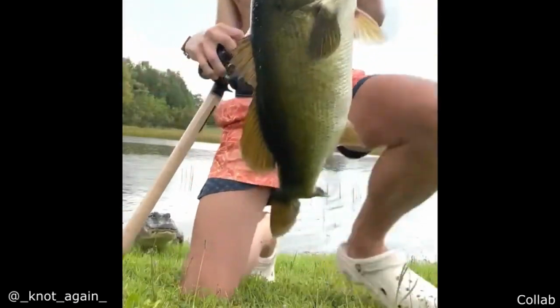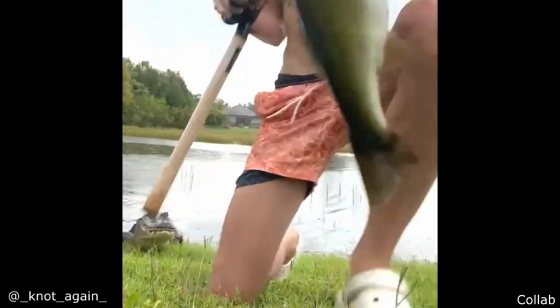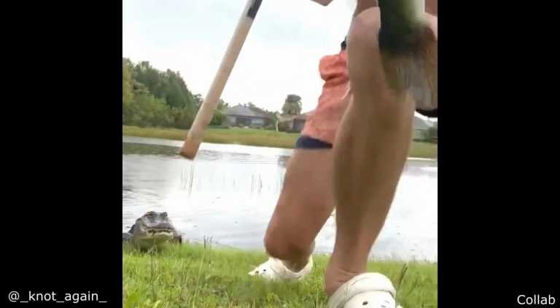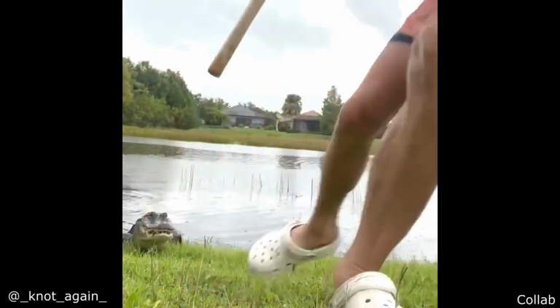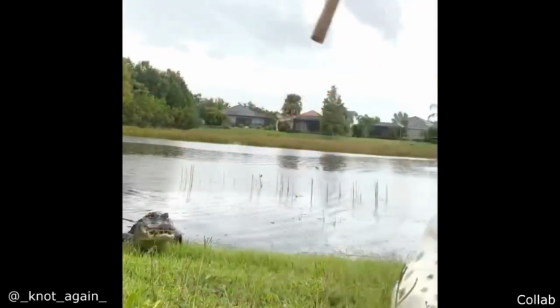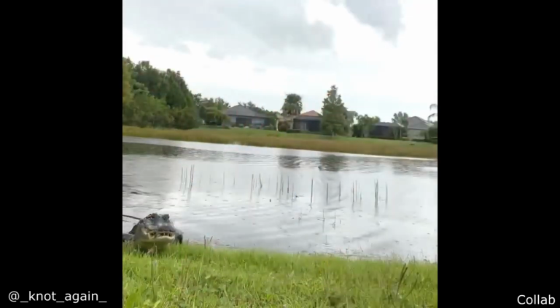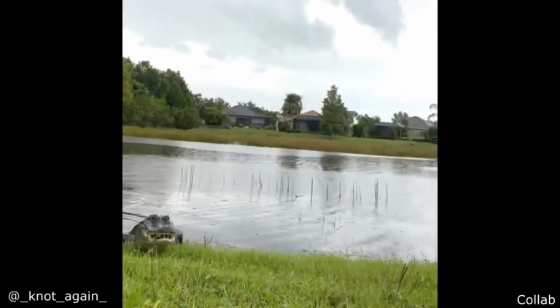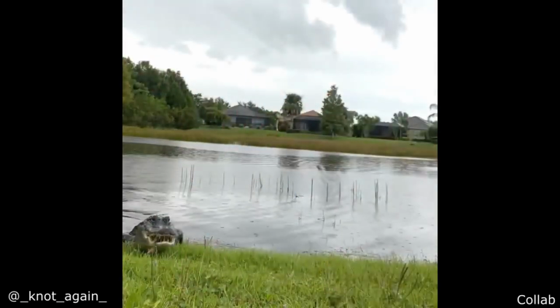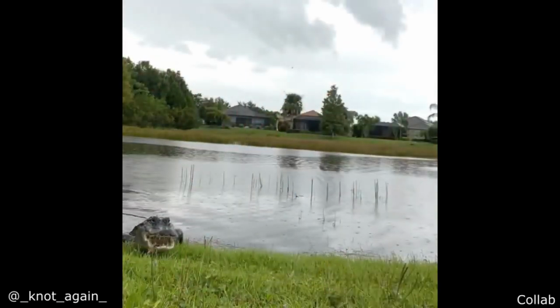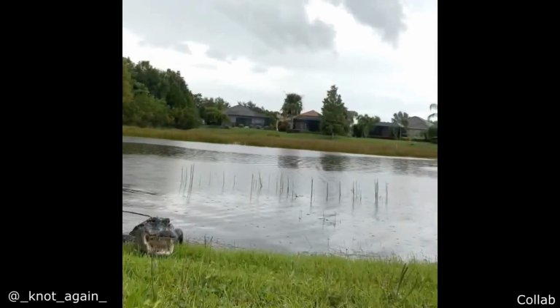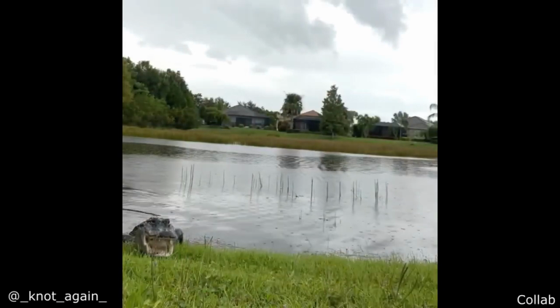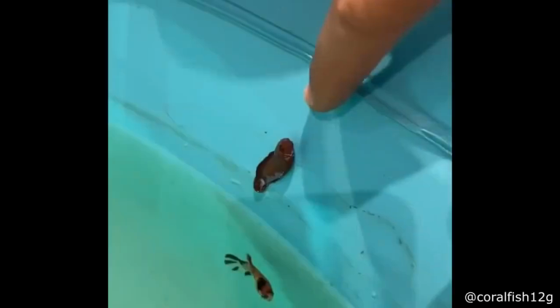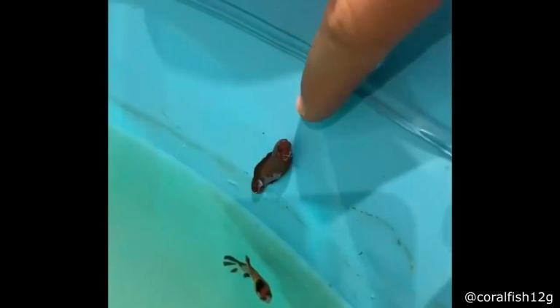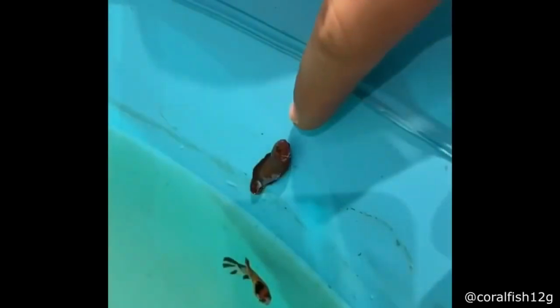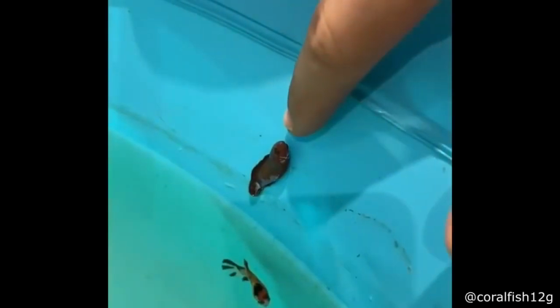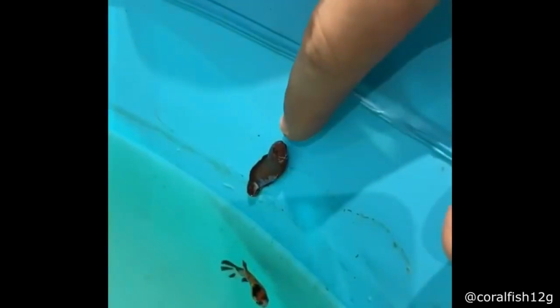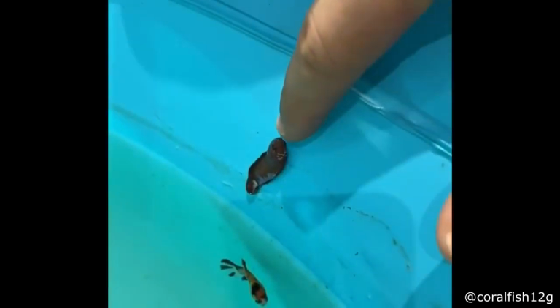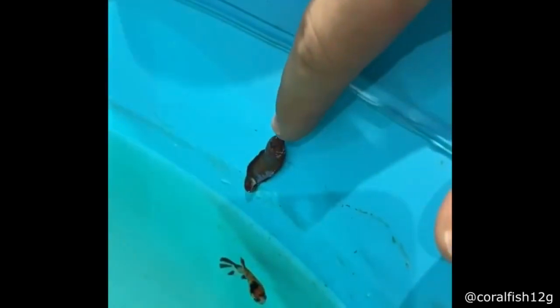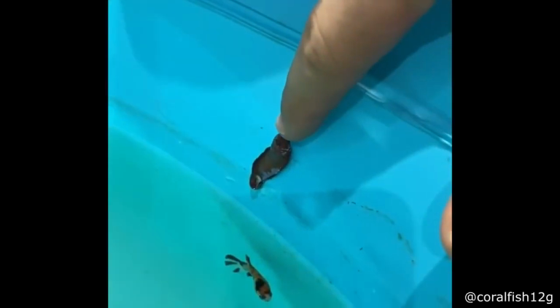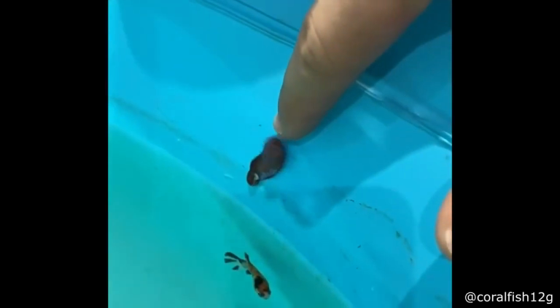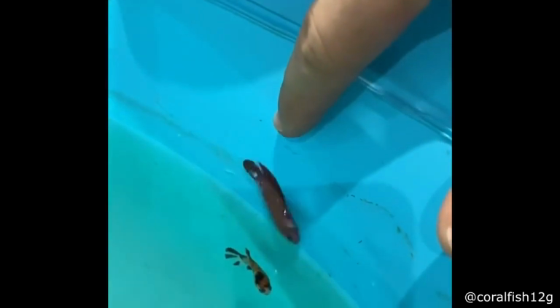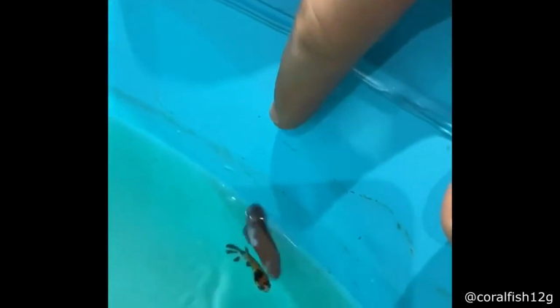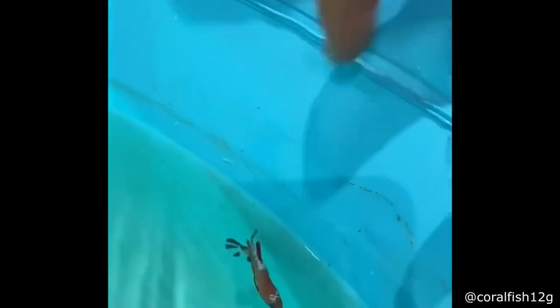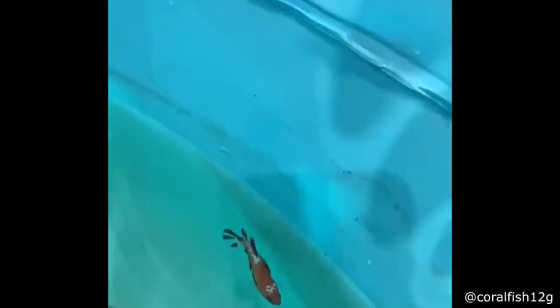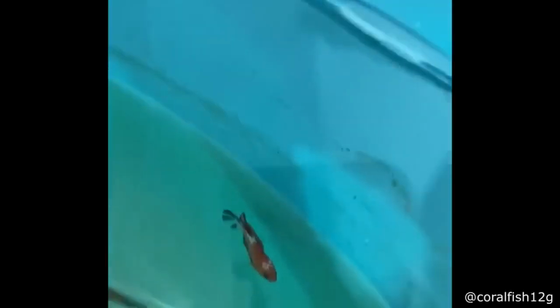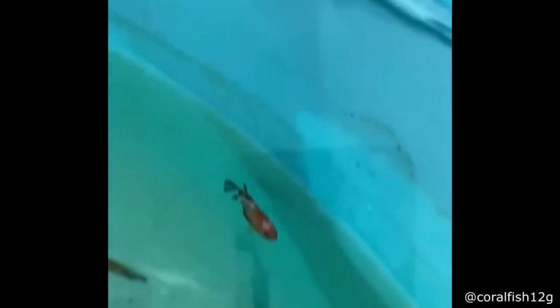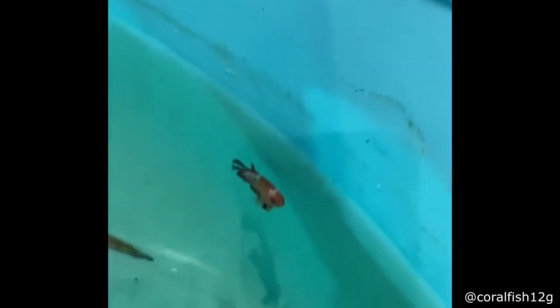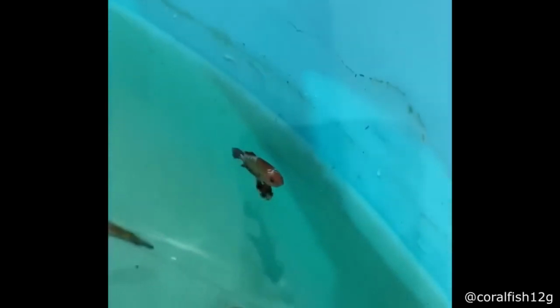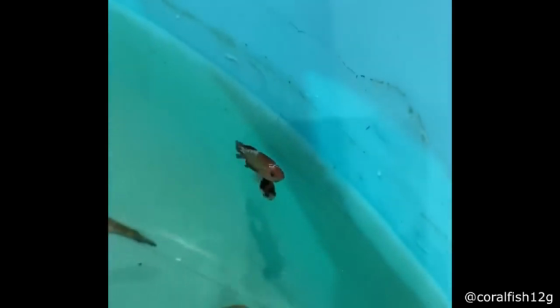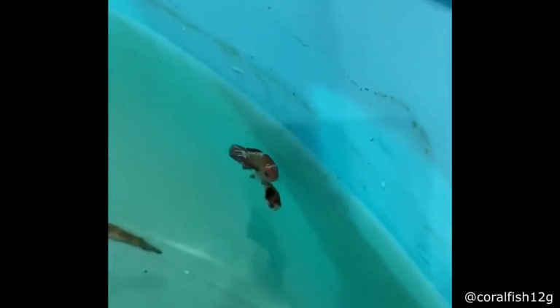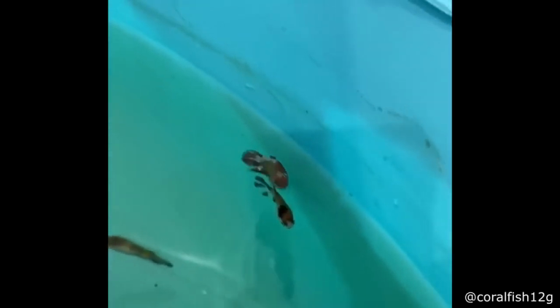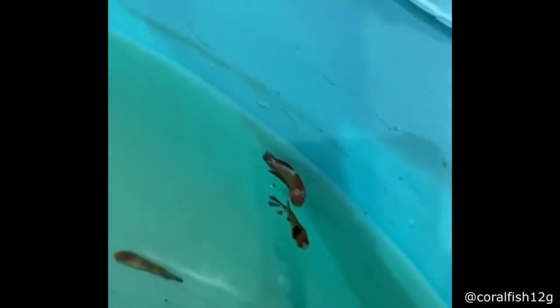Oh my god! This guy has to keep saving this fish that apparently doesn't want to live anymore.